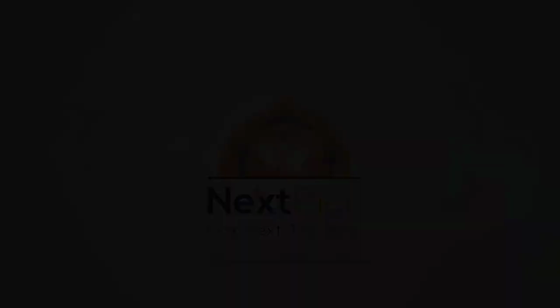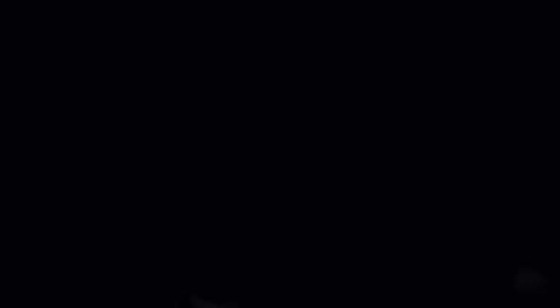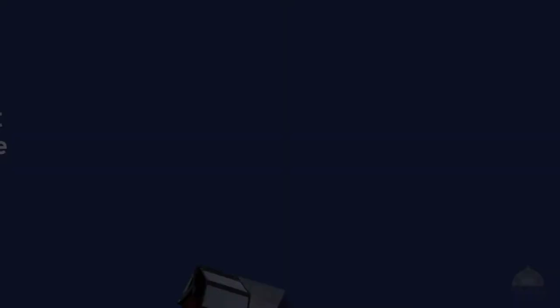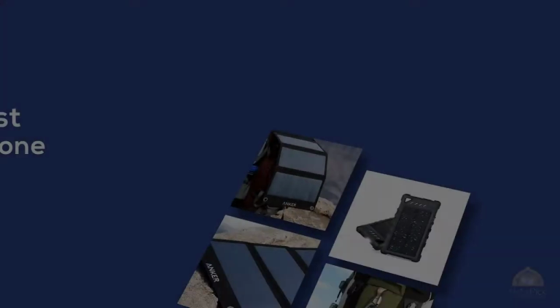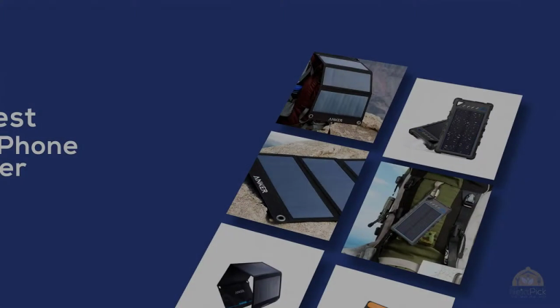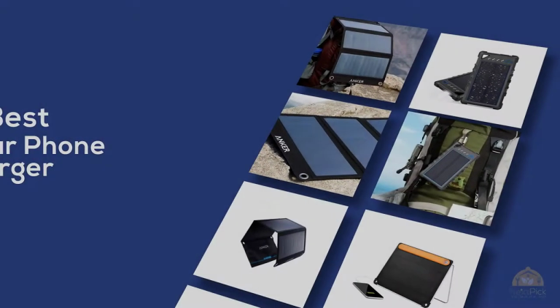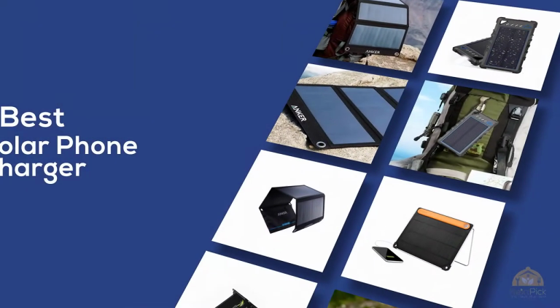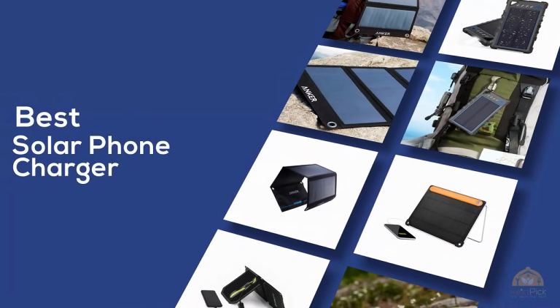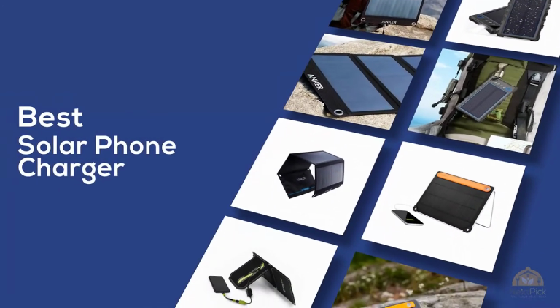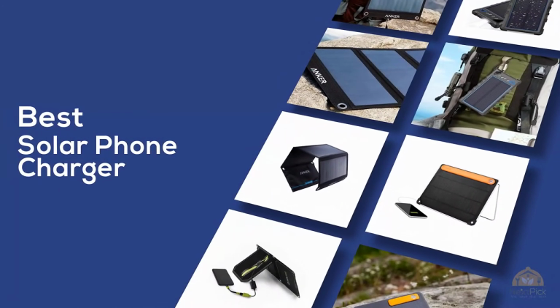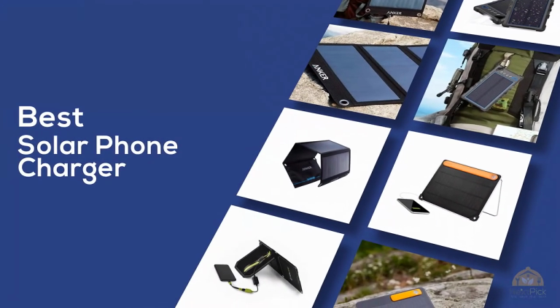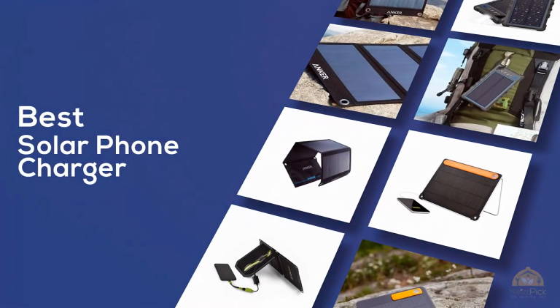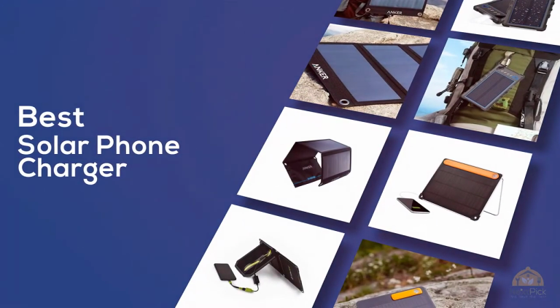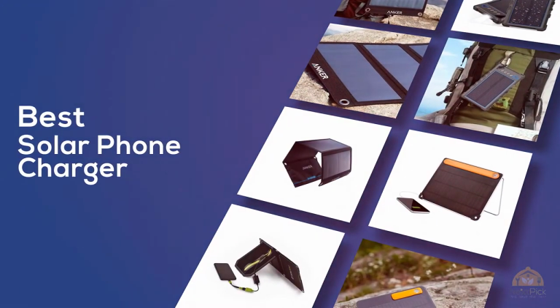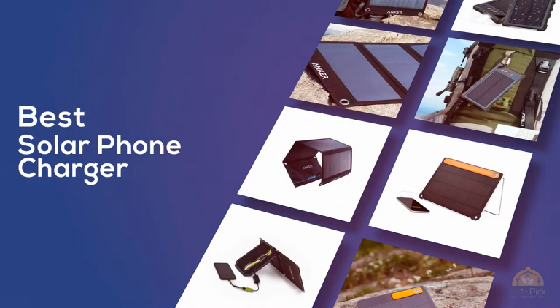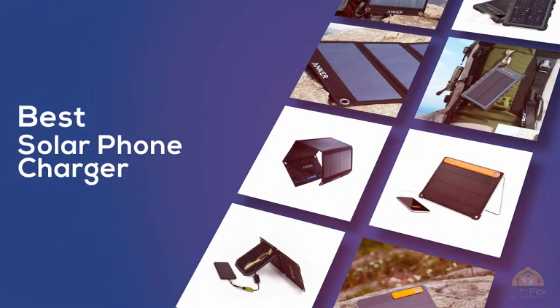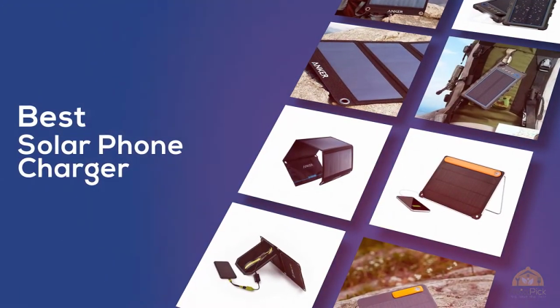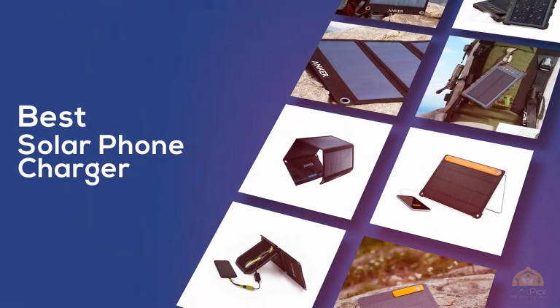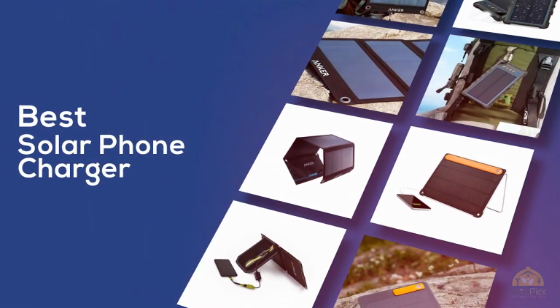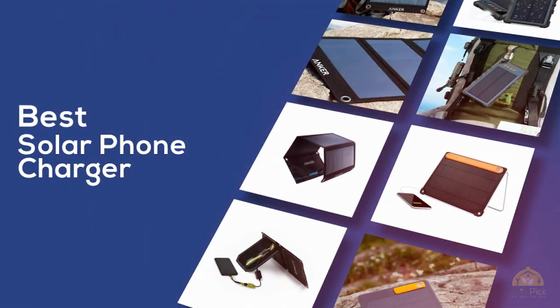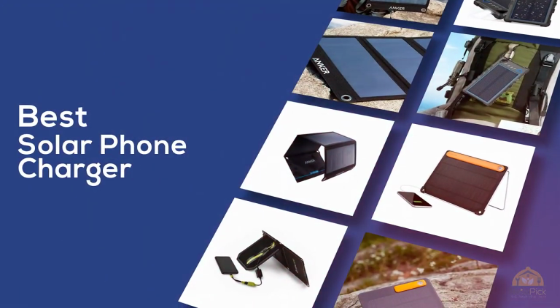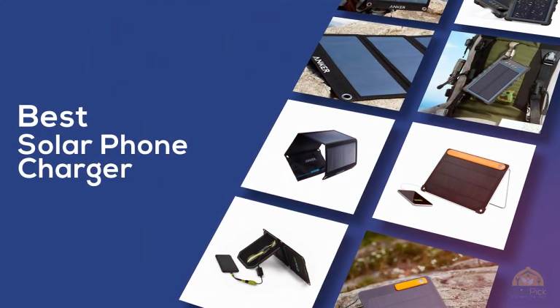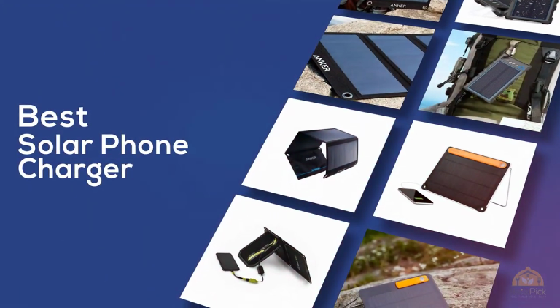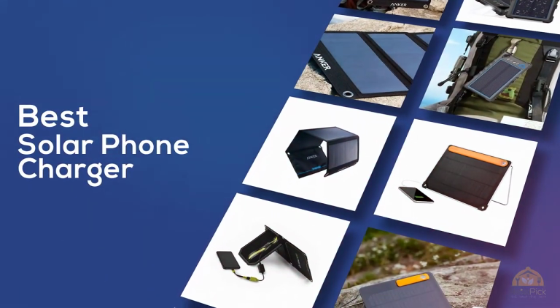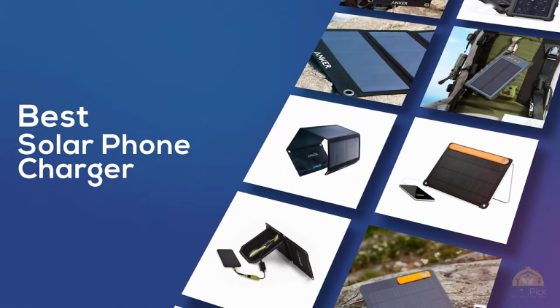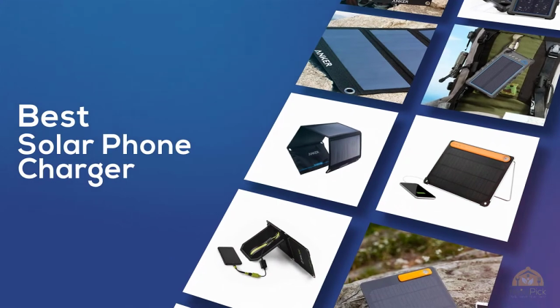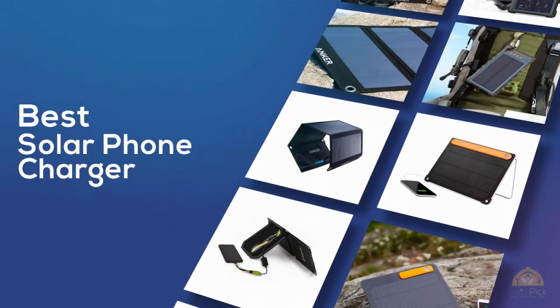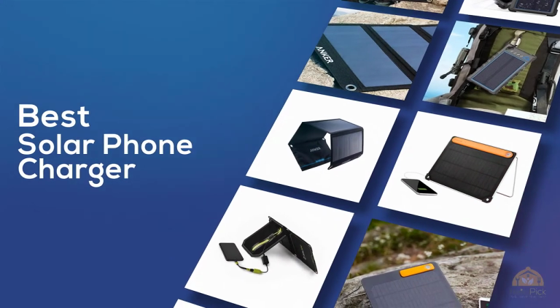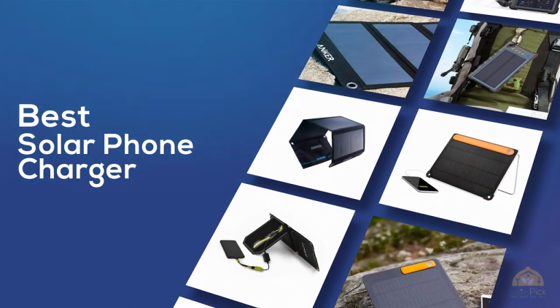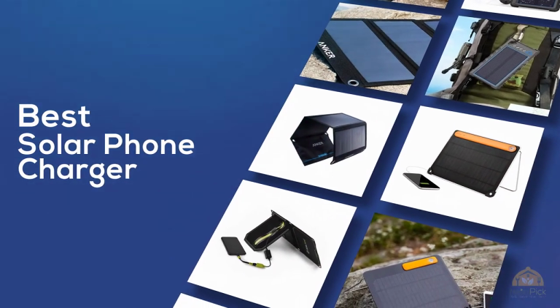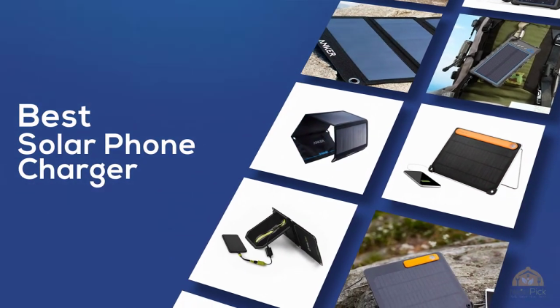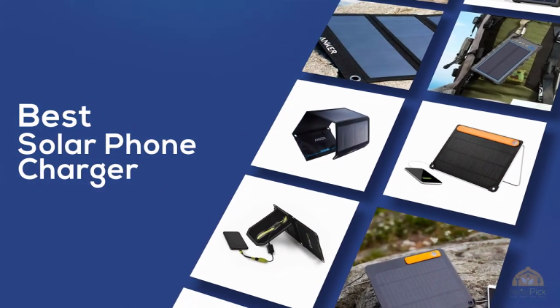If you are looking for the best solar phone charger, here is a collection you have got to see. Let's get started.